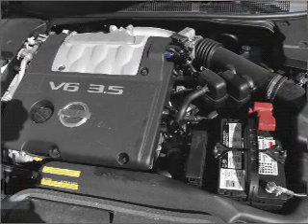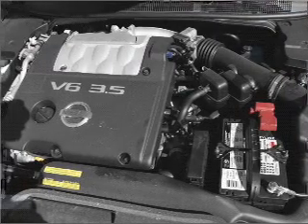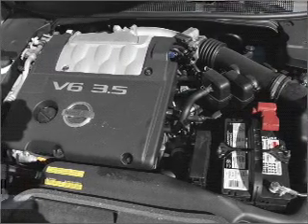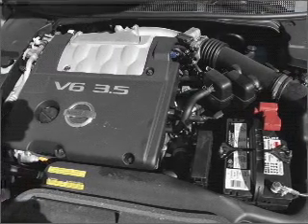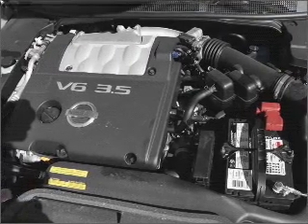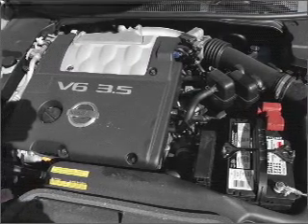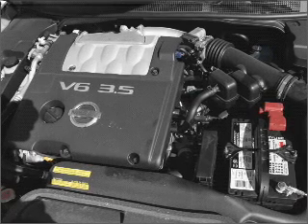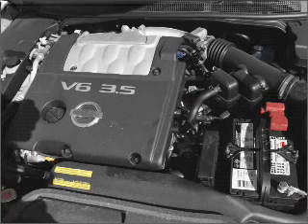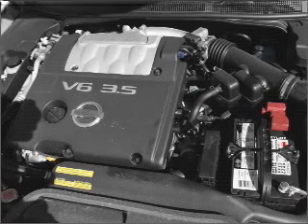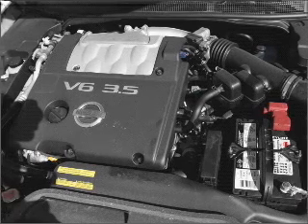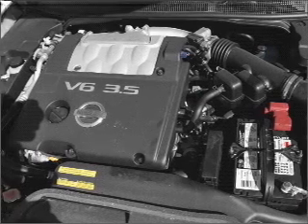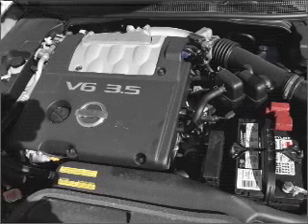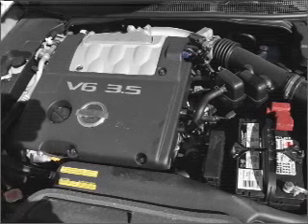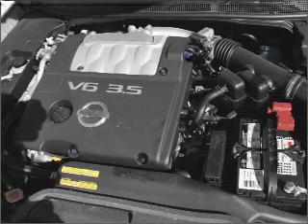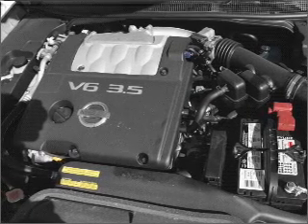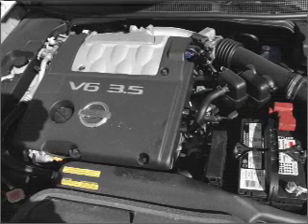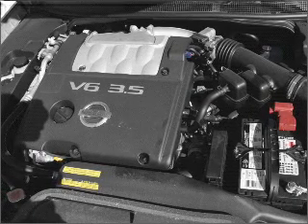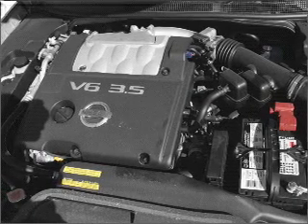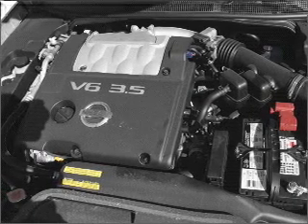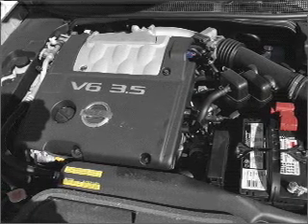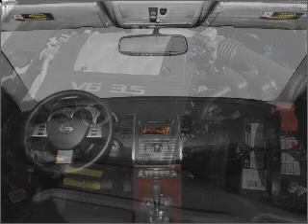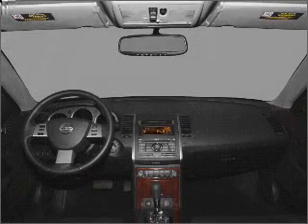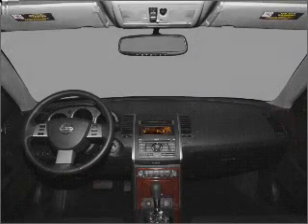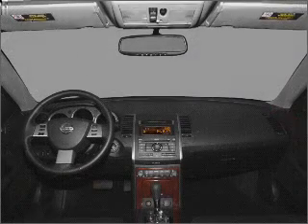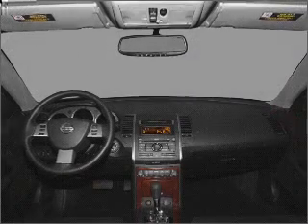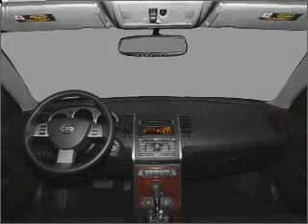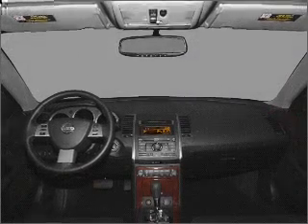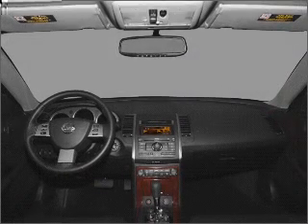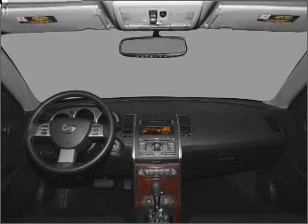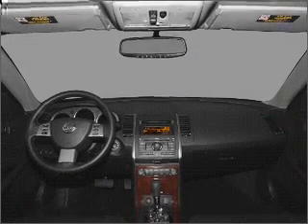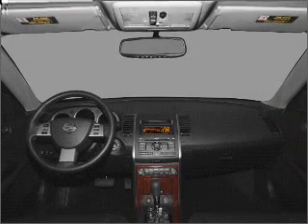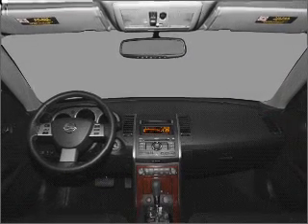Passenger airbag, side airbag, stability control. Call today to schedule a test drive.